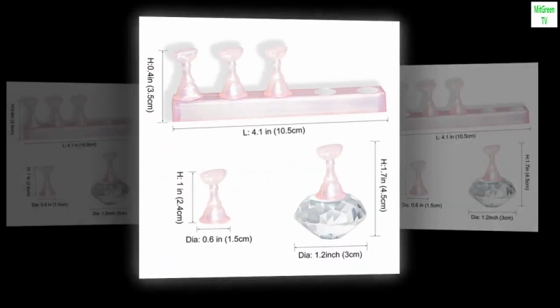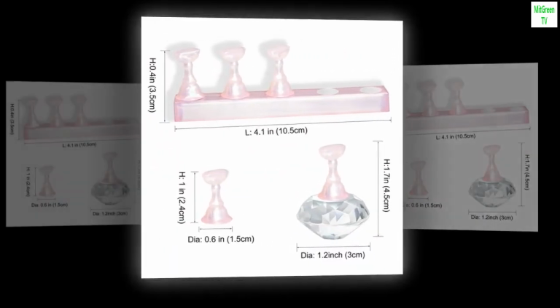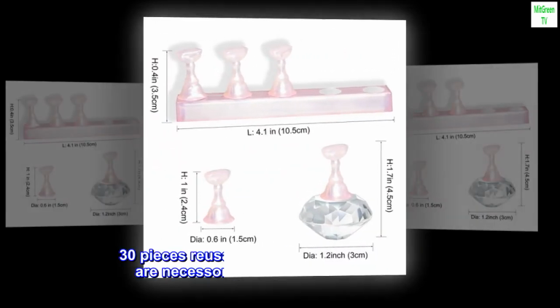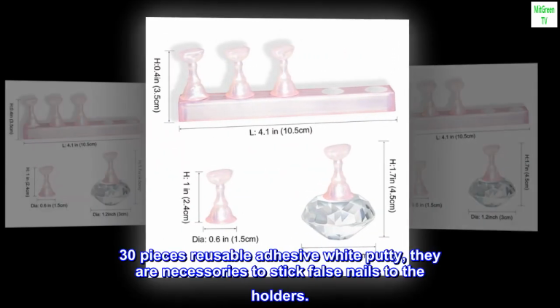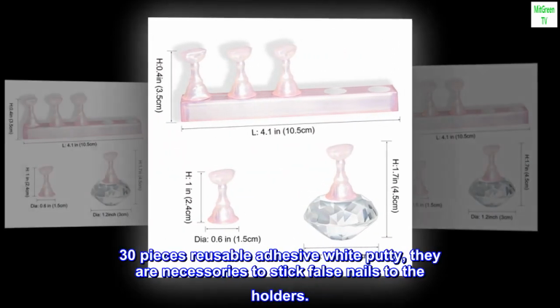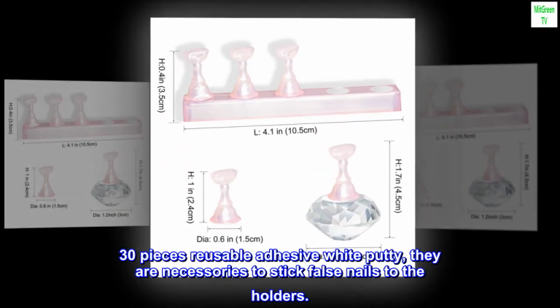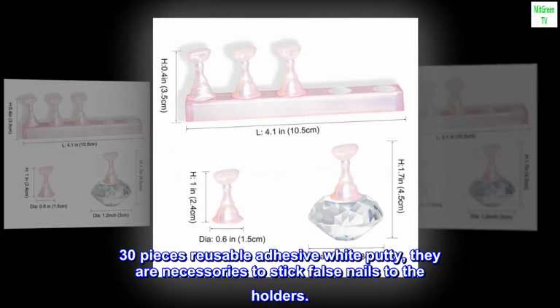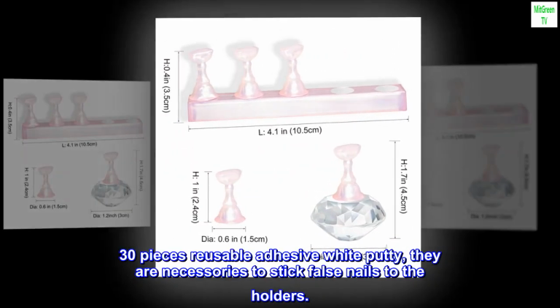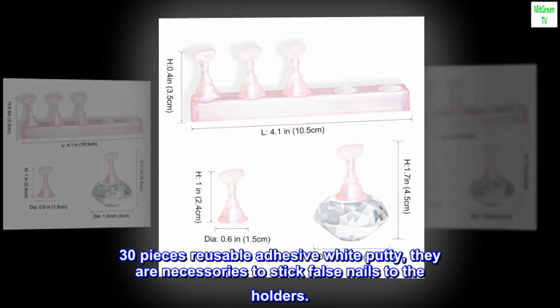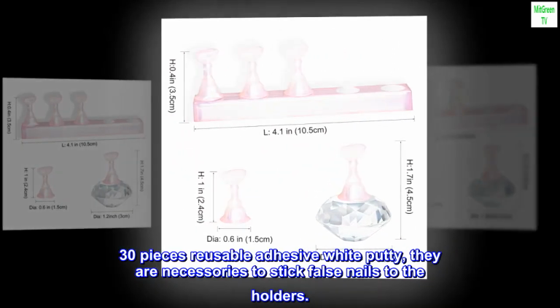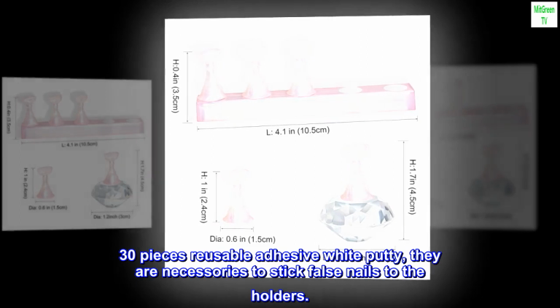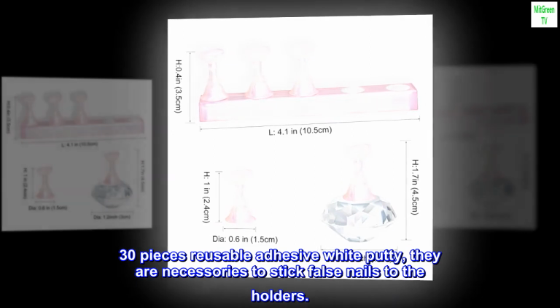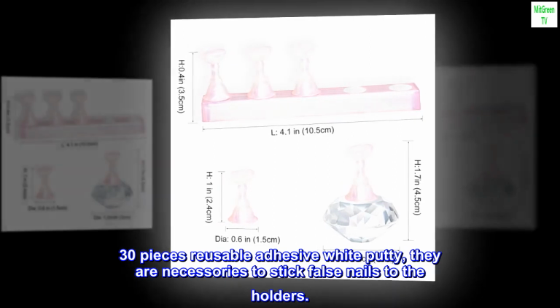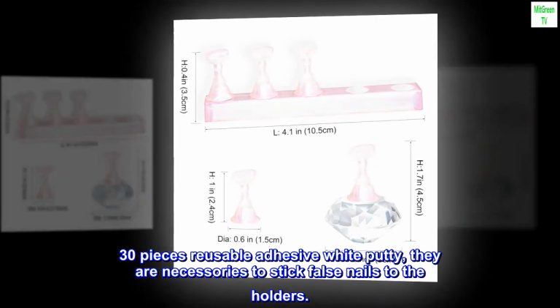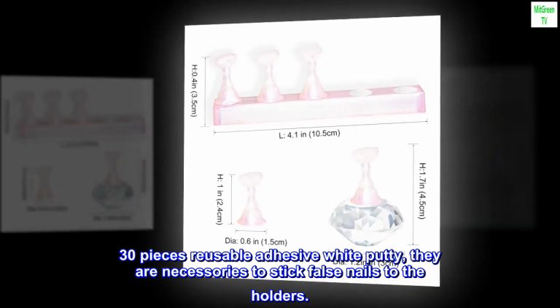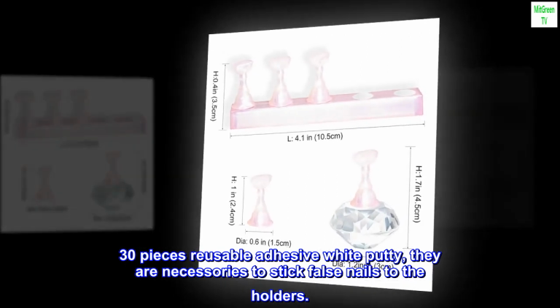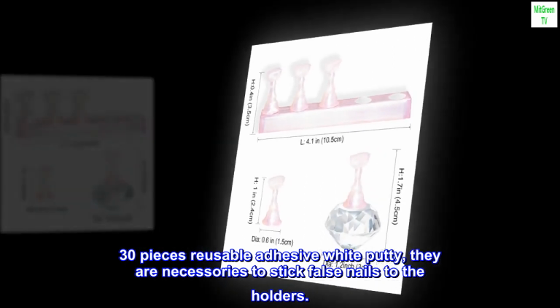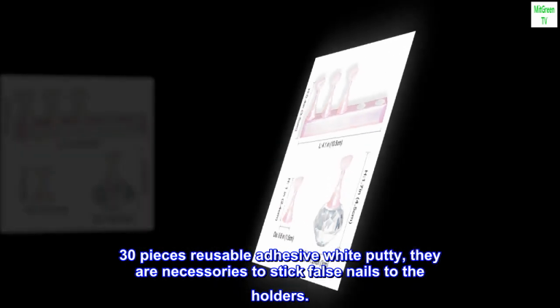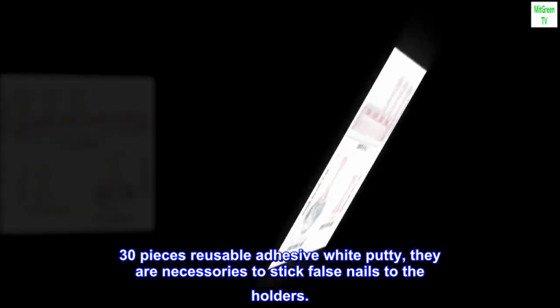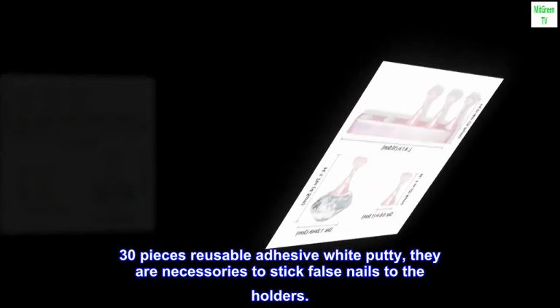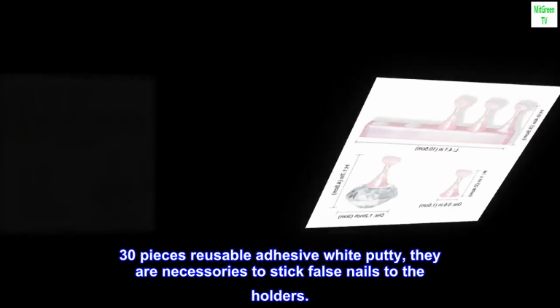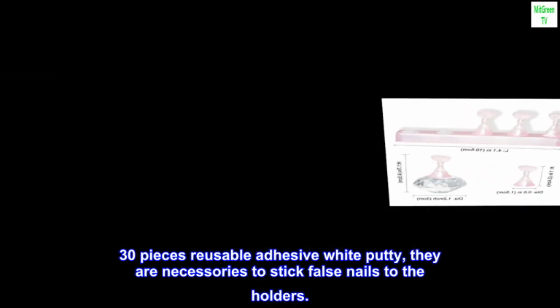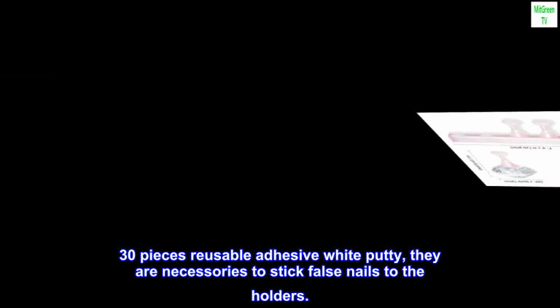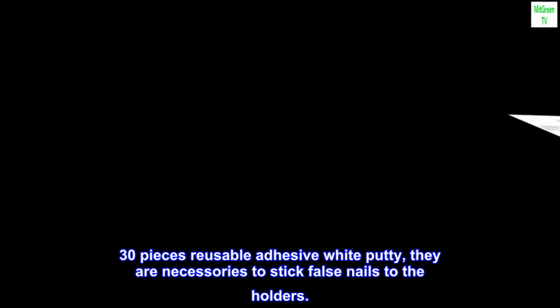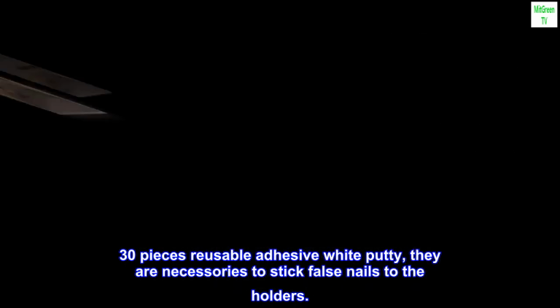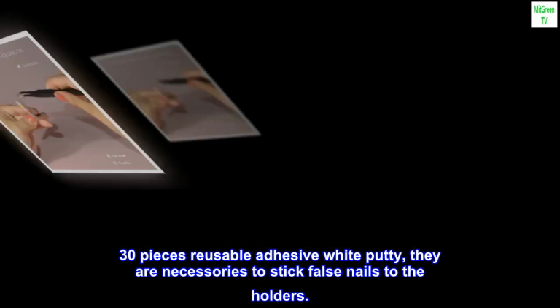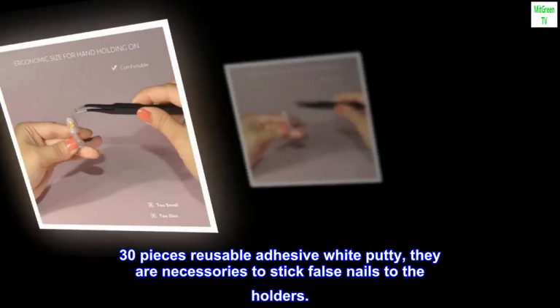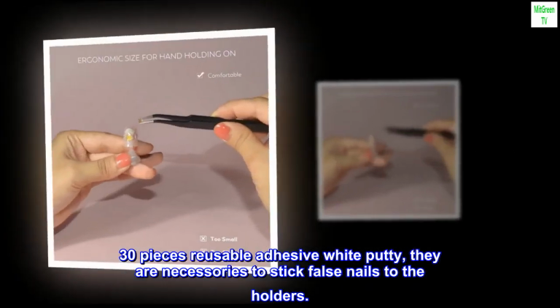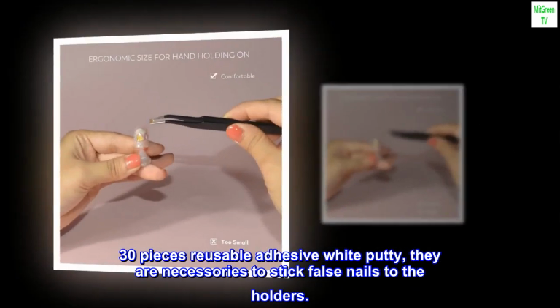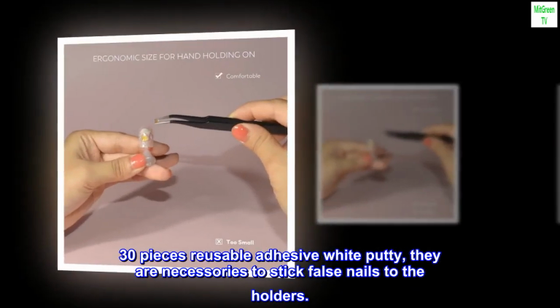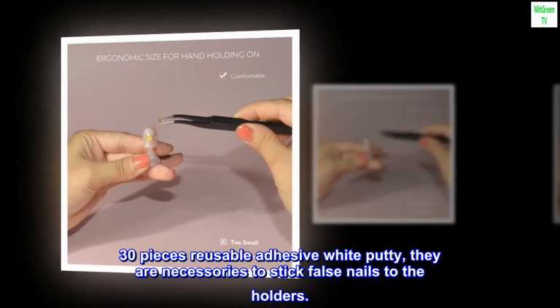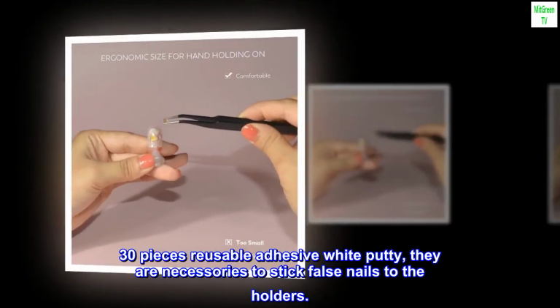30 pieces of reusable adhesive white putty. They are necessaries to stick false nails to the holders.